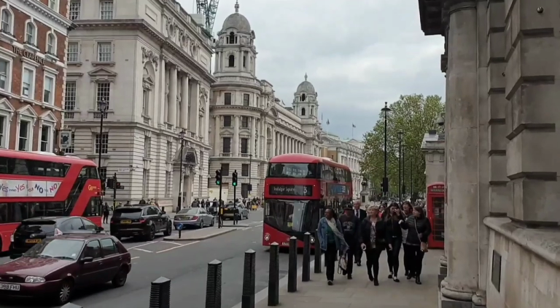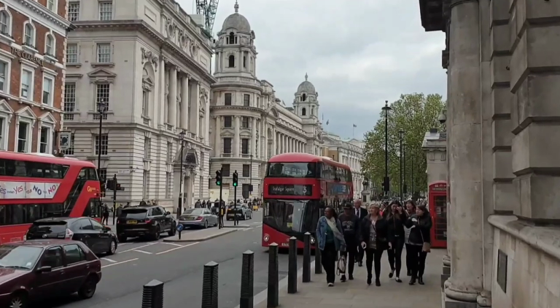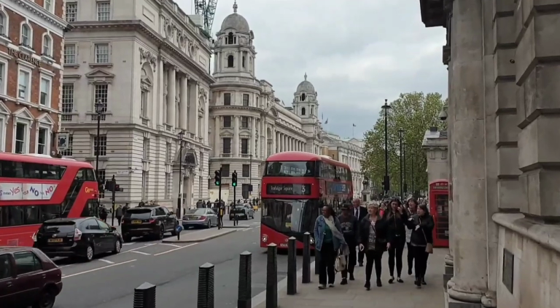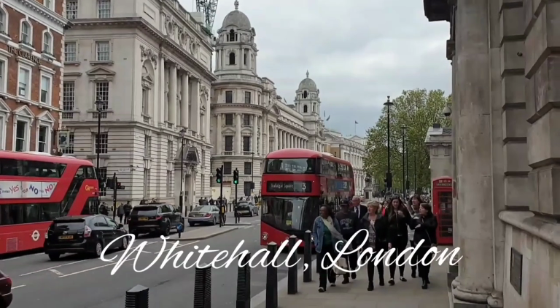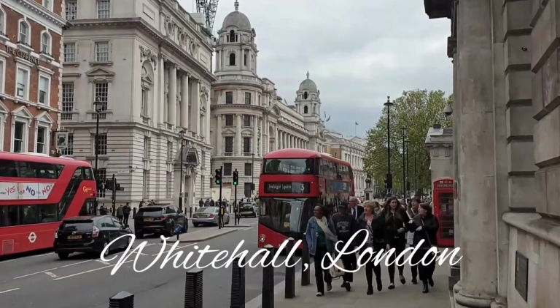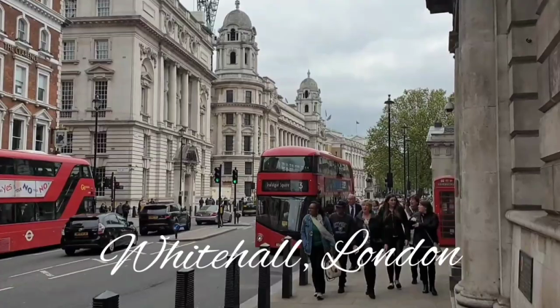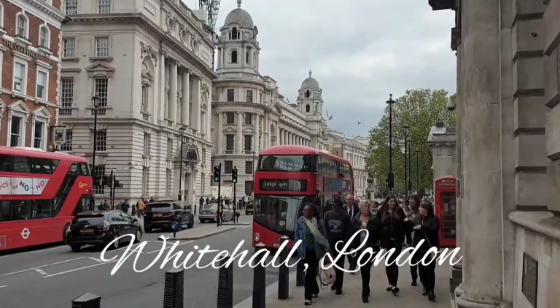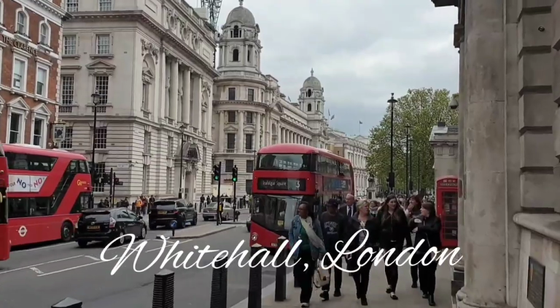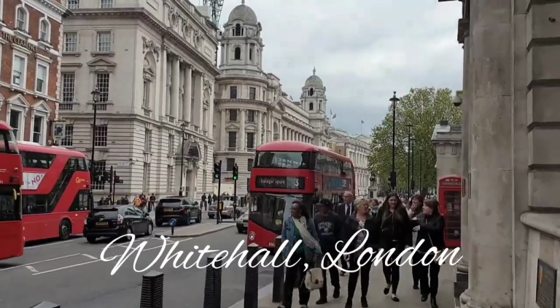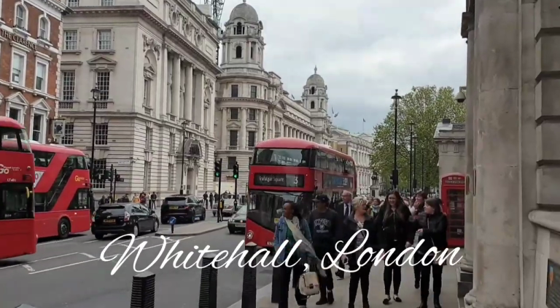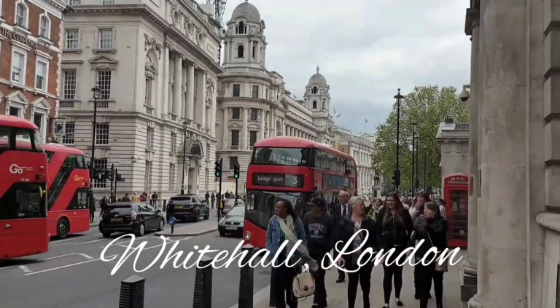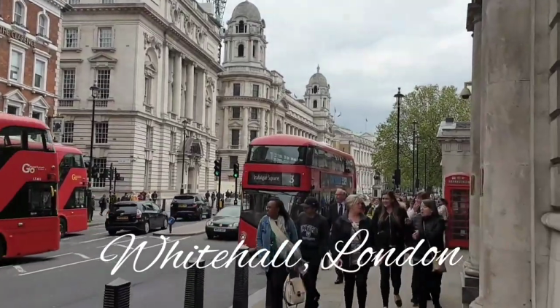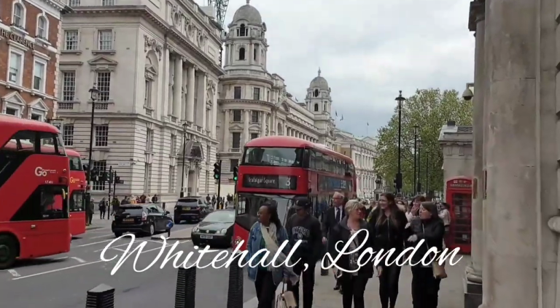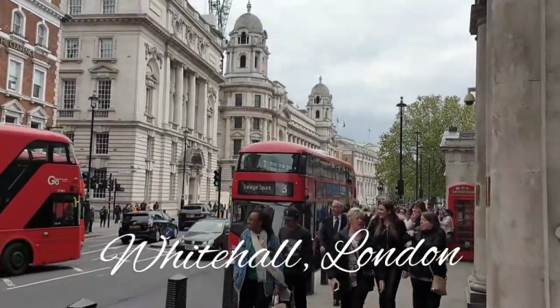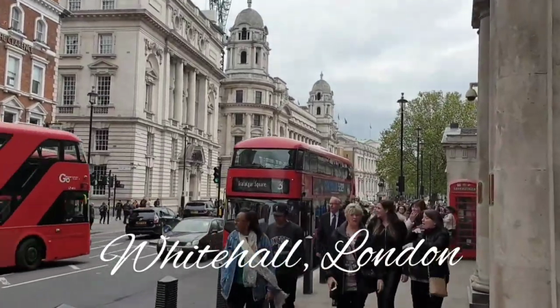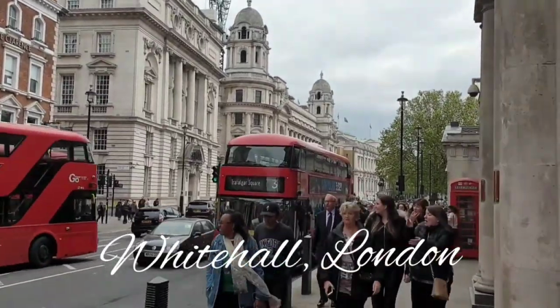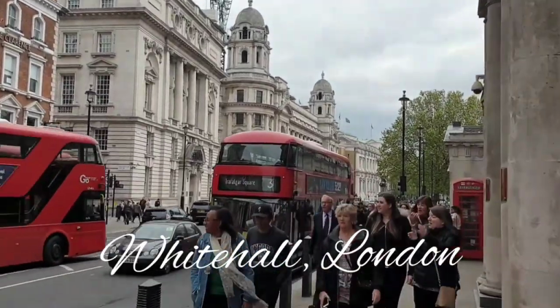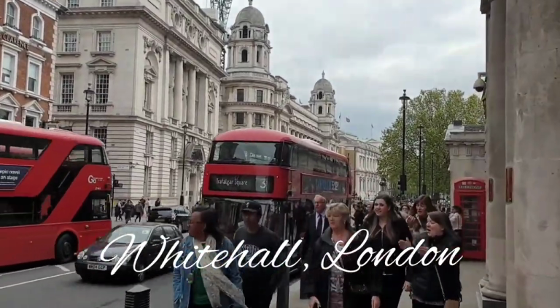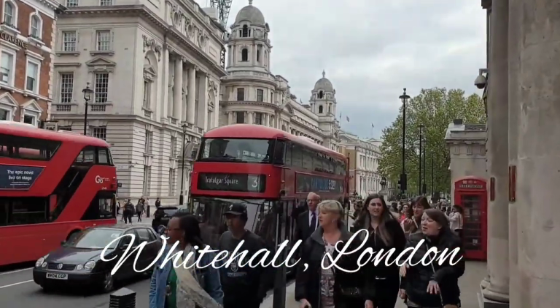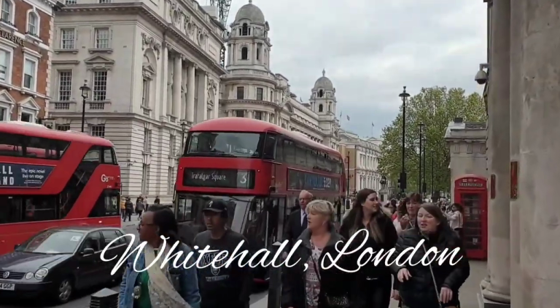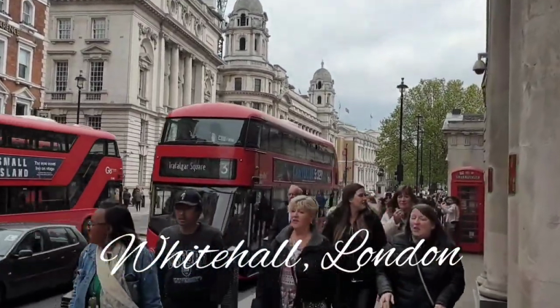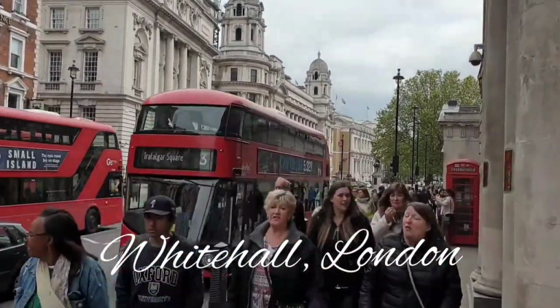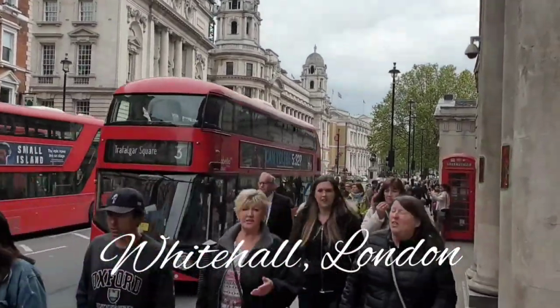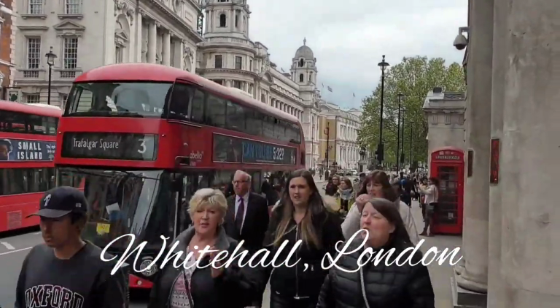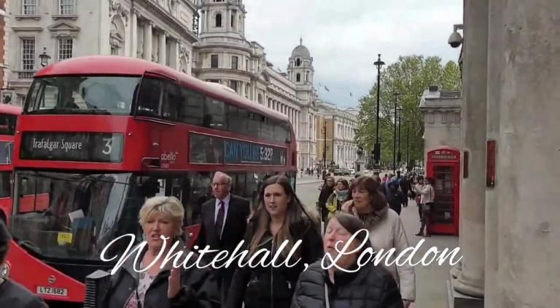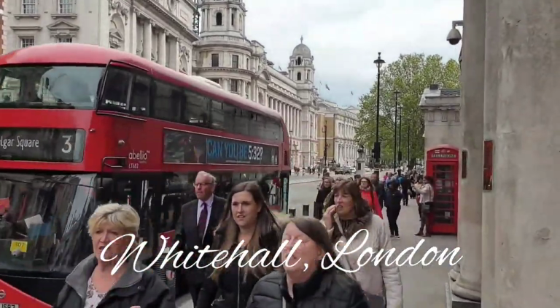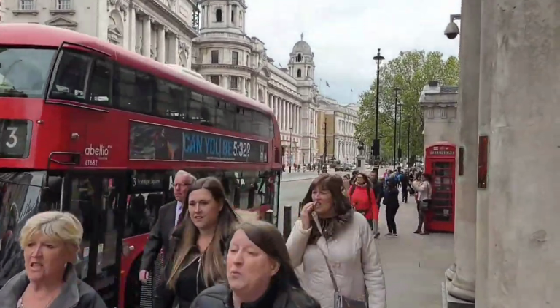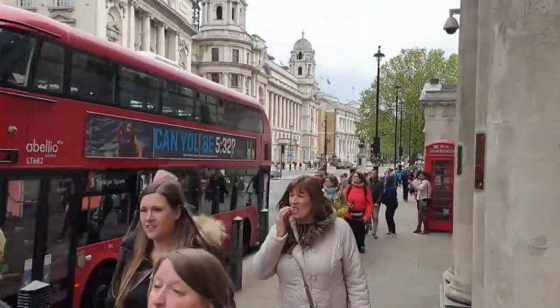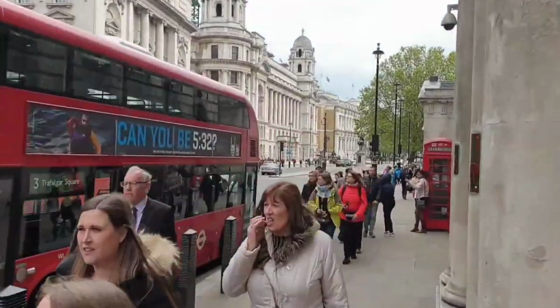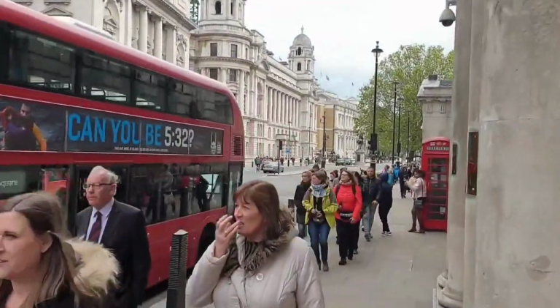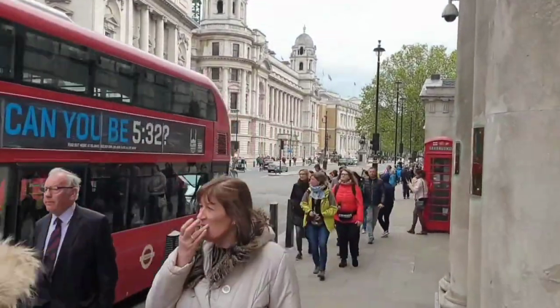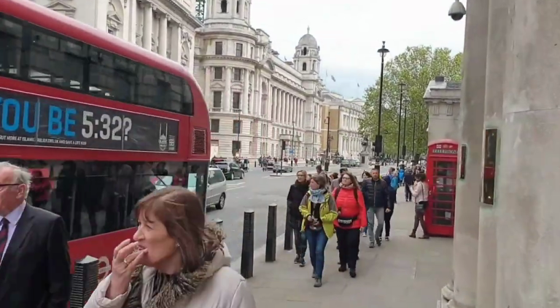Welcome to our tour of London. This is our walk down Whitehall, the seat of power.